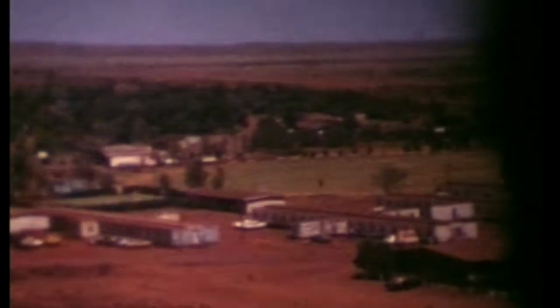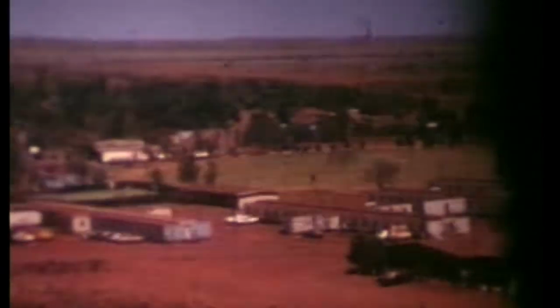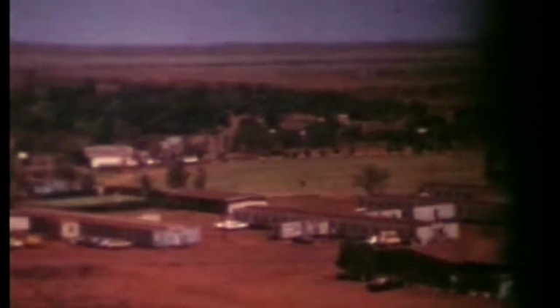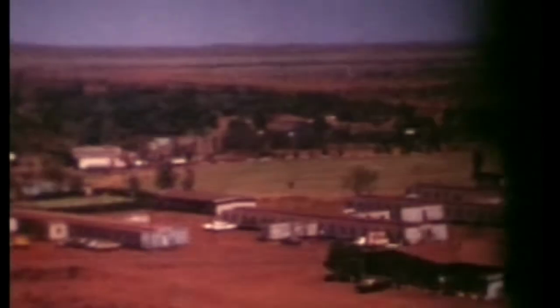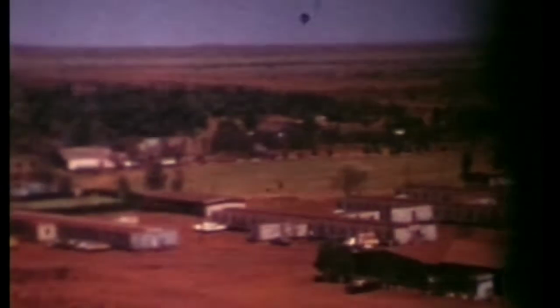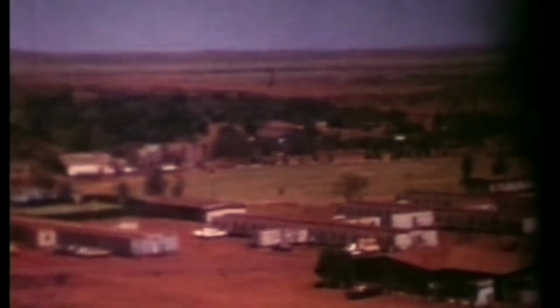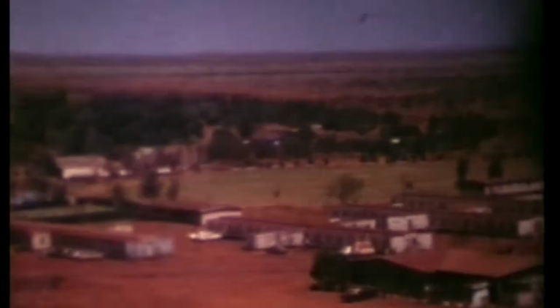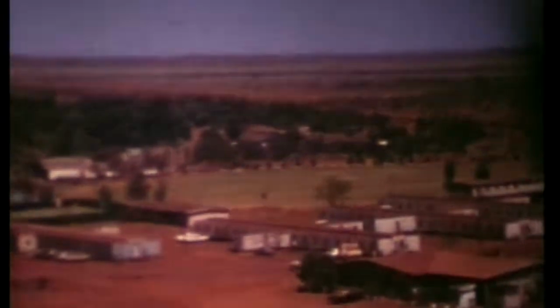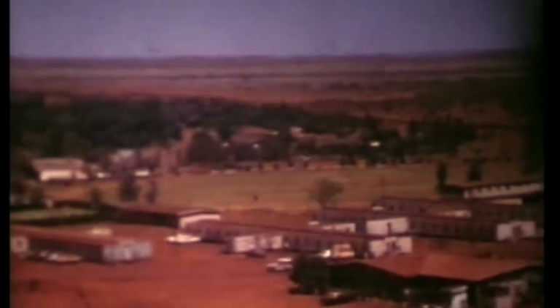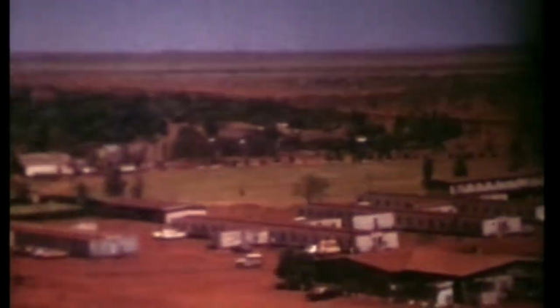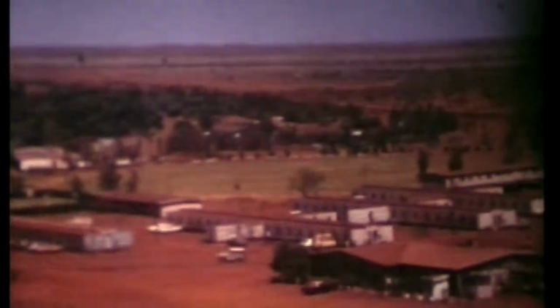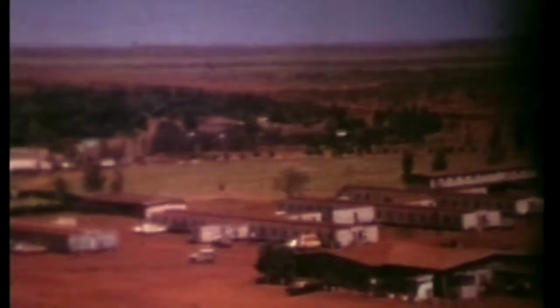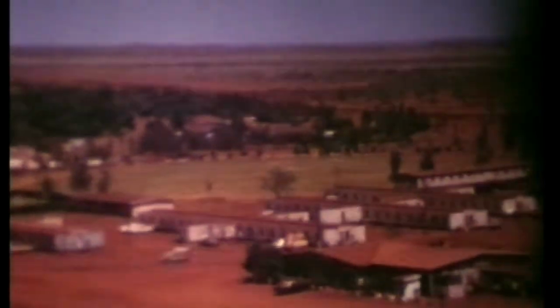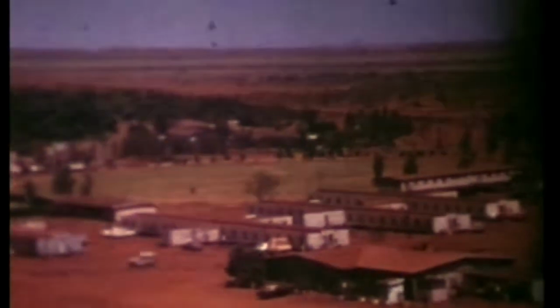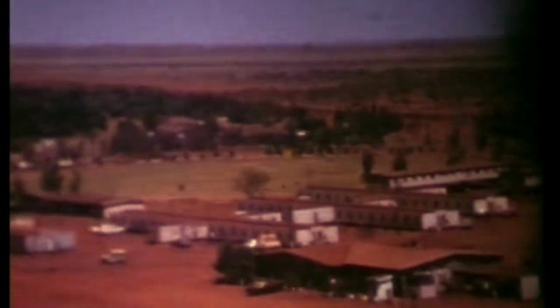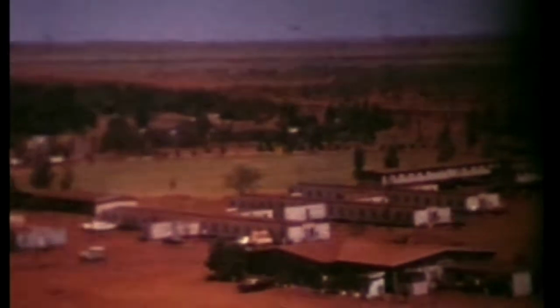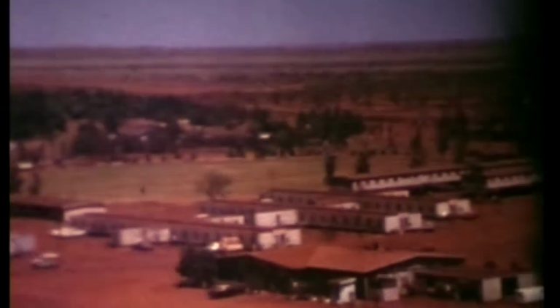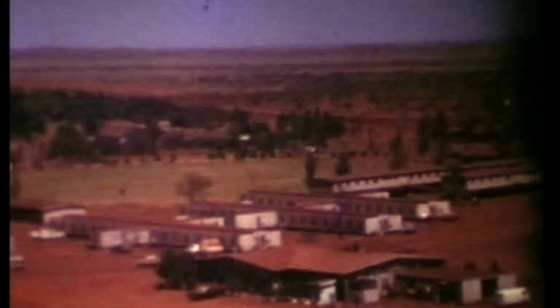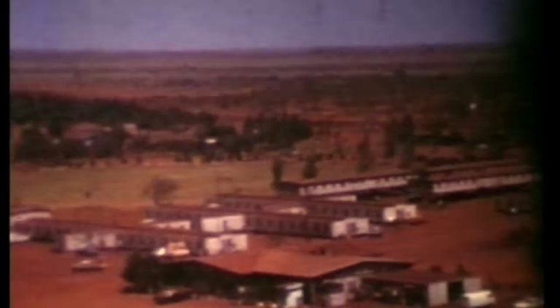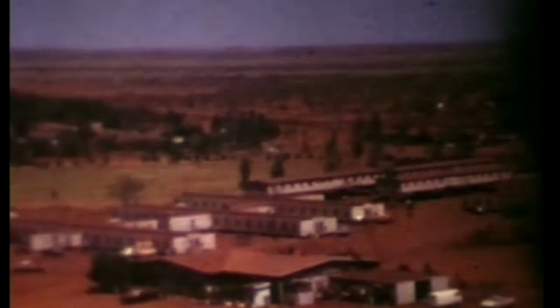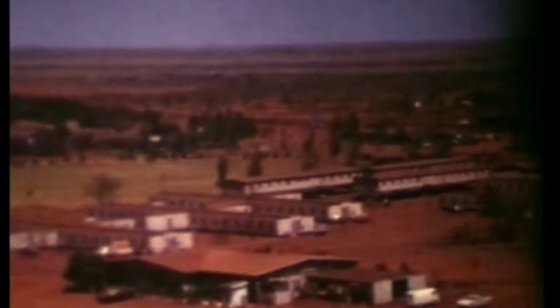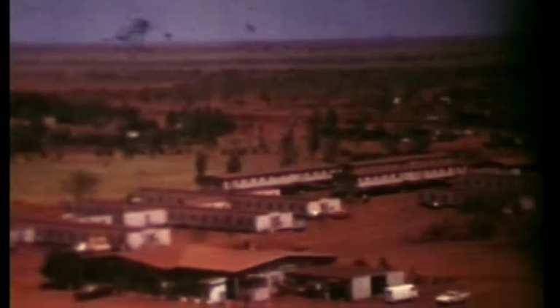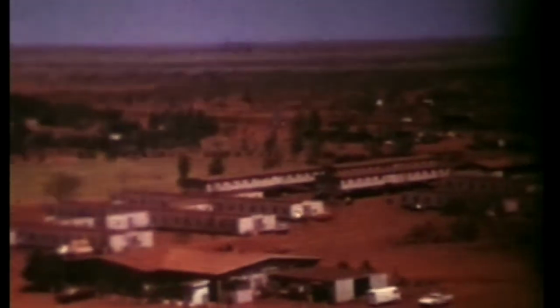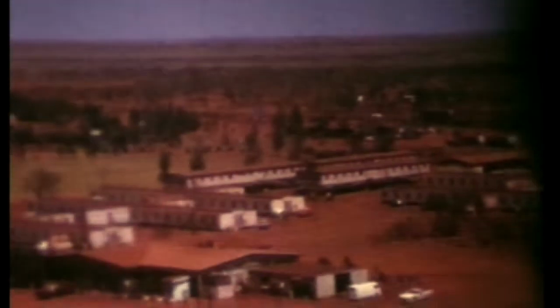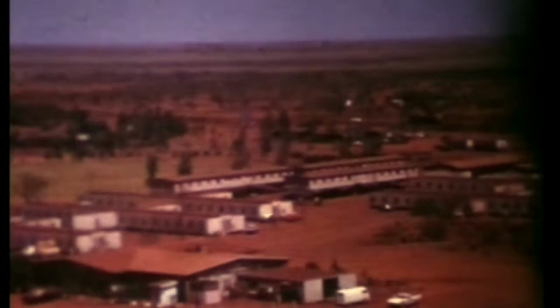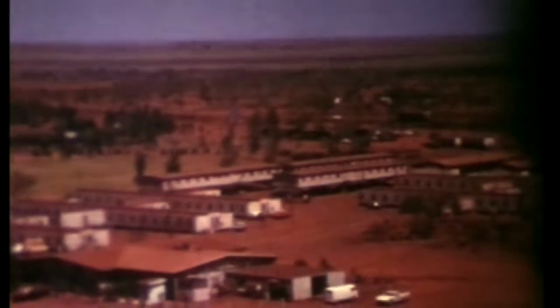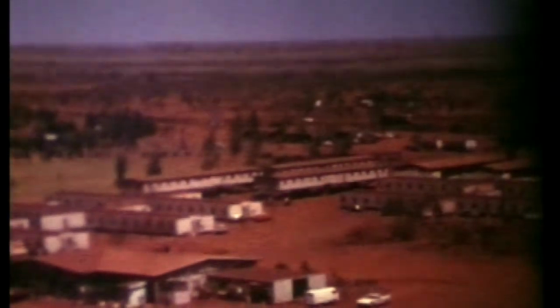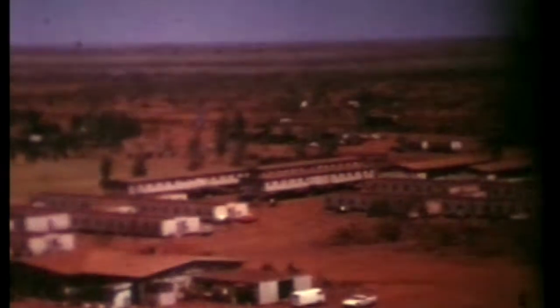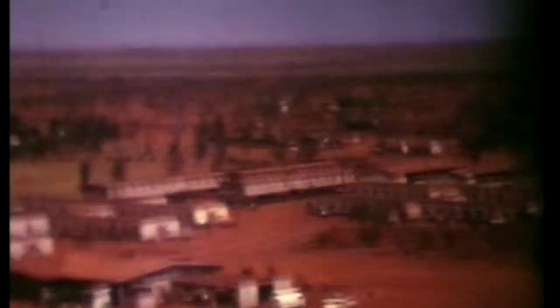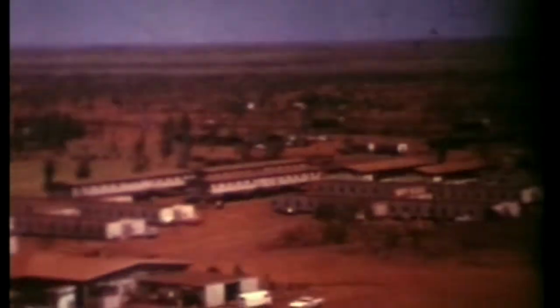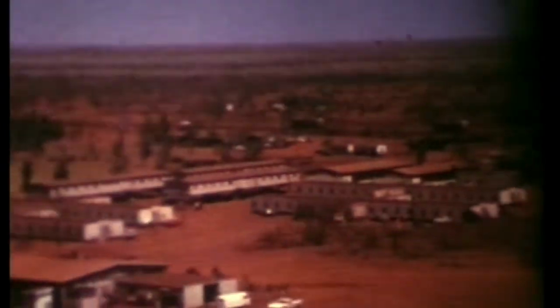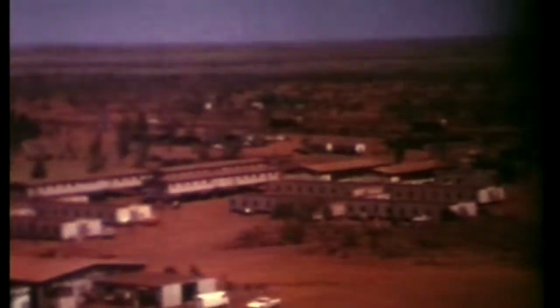Goalsworthy — I don't know when we took this shot, but it was Goalsworthy, and that's where all the men's quarters were.